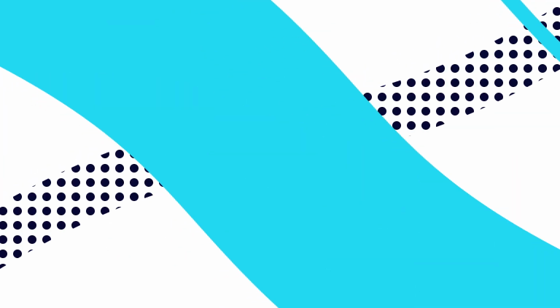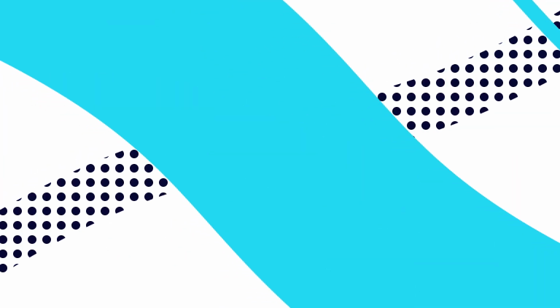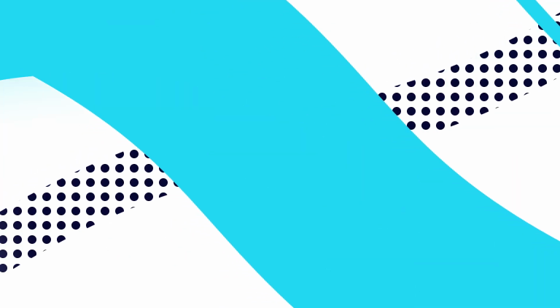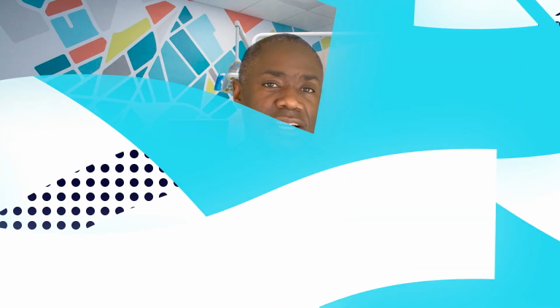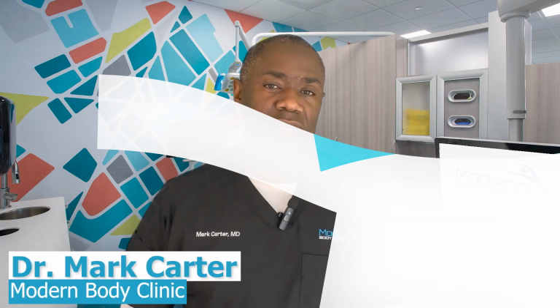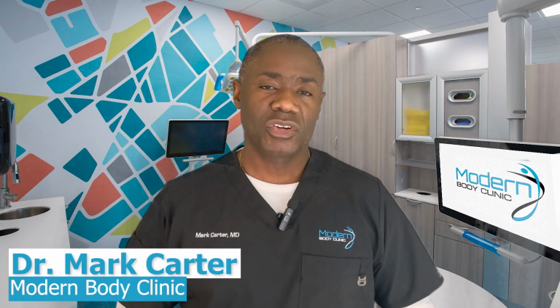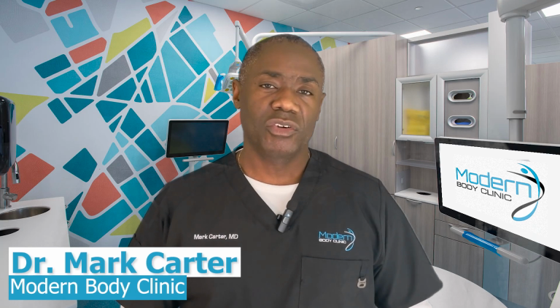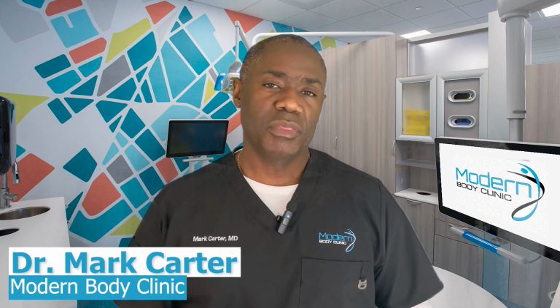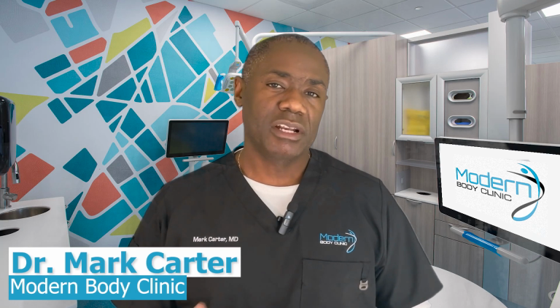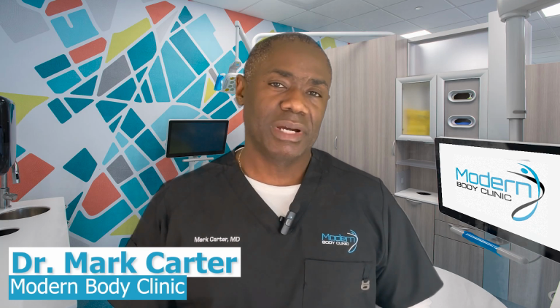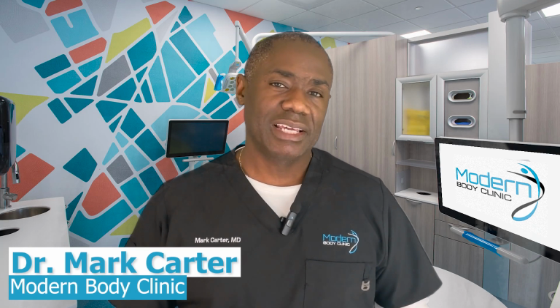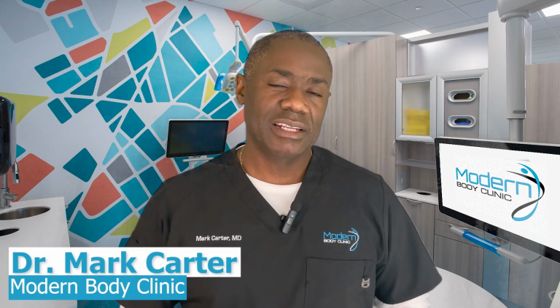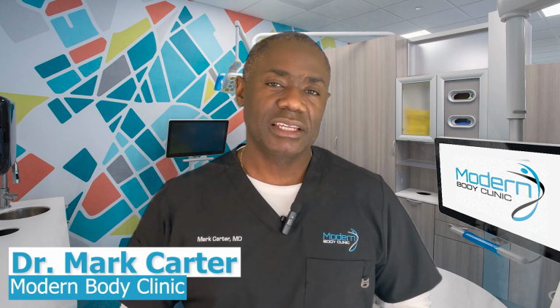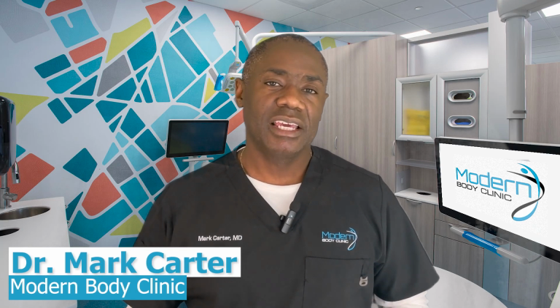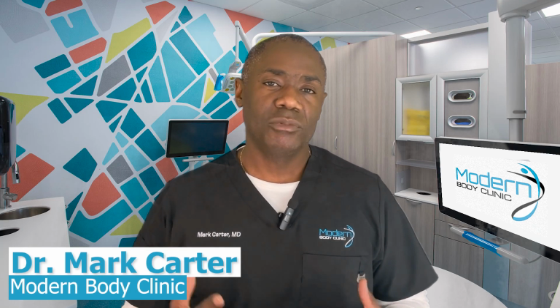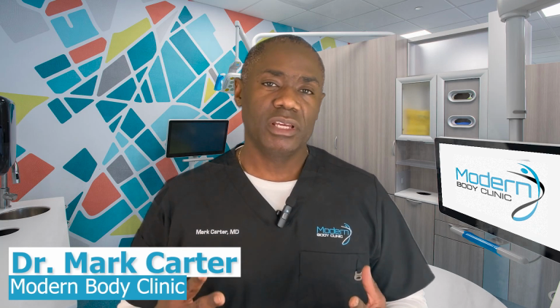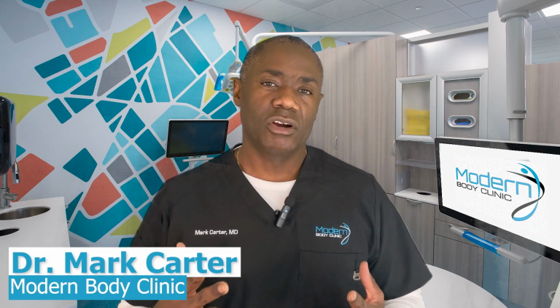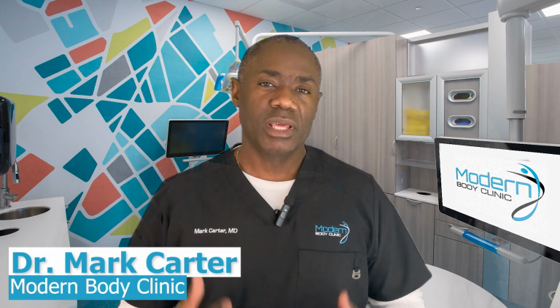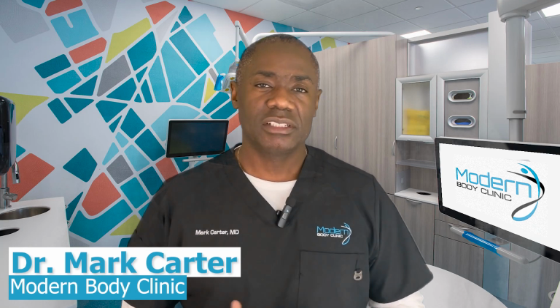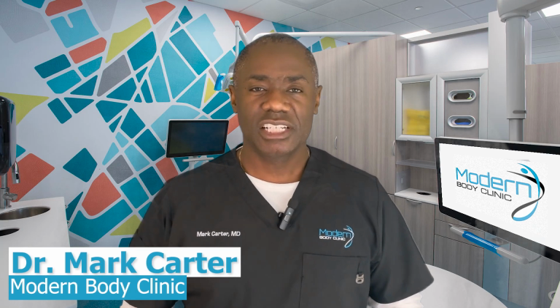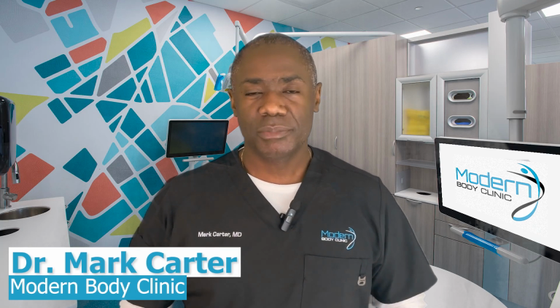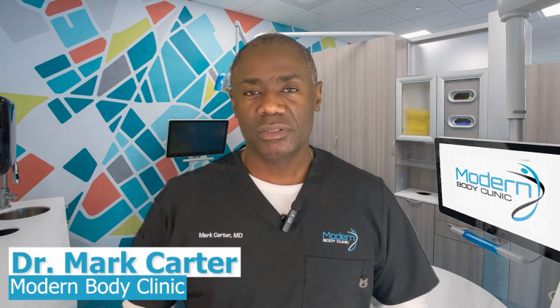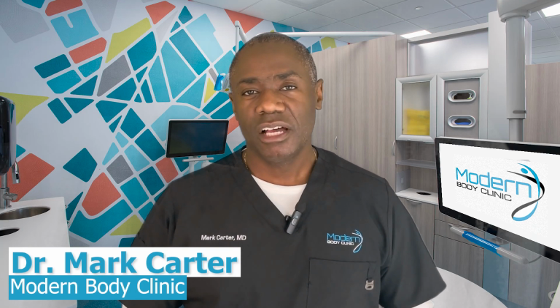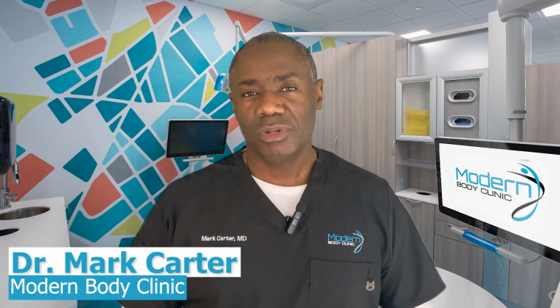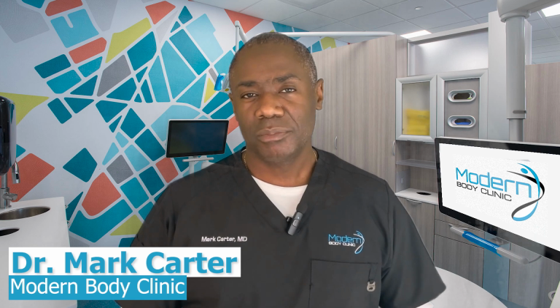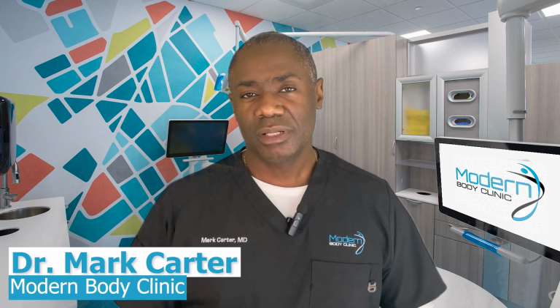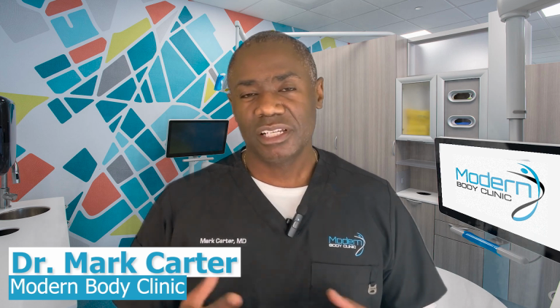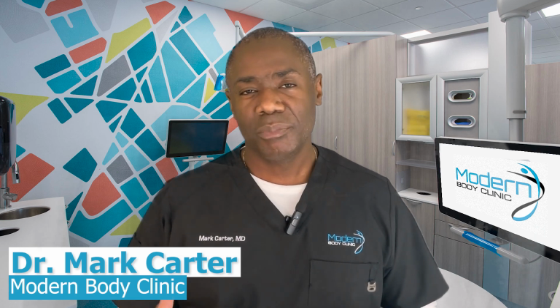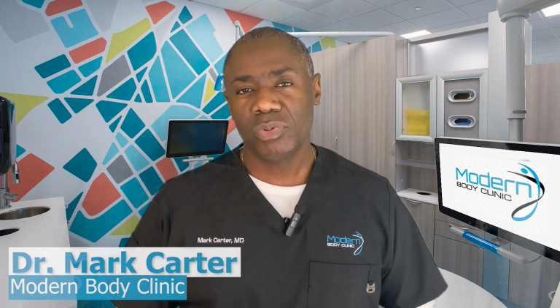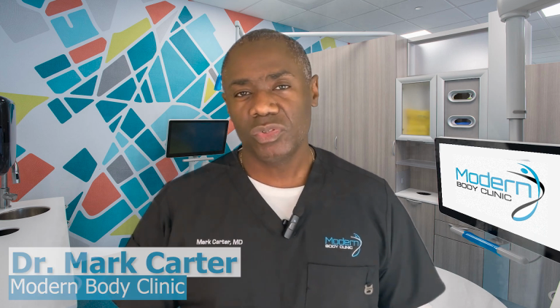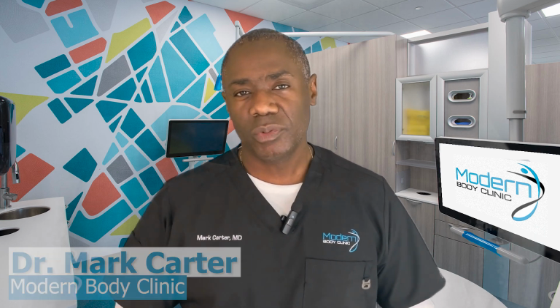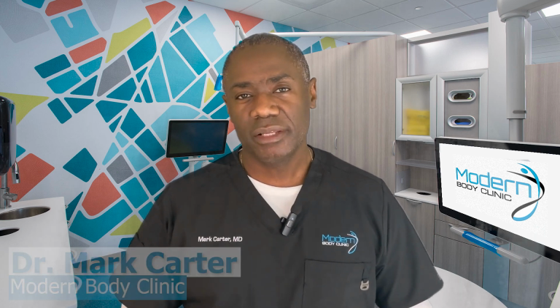I'm Dr. Carter with Modern Body Clinic and we are weight loss experts. We help a ton of people lose weight.